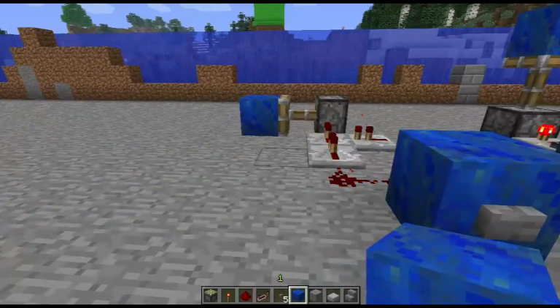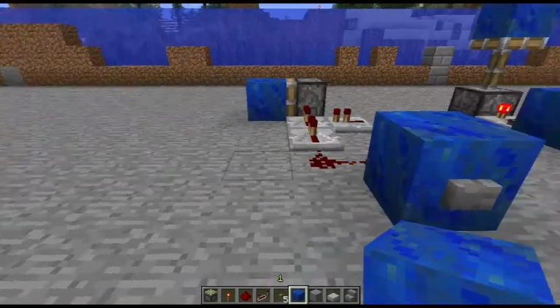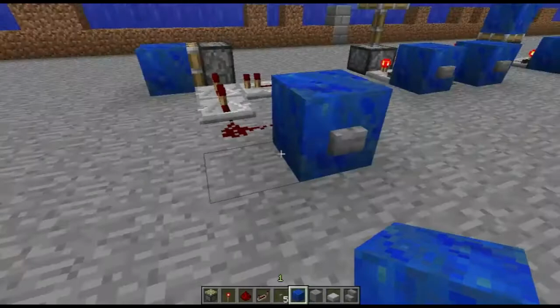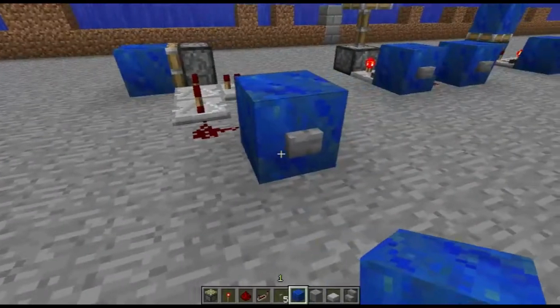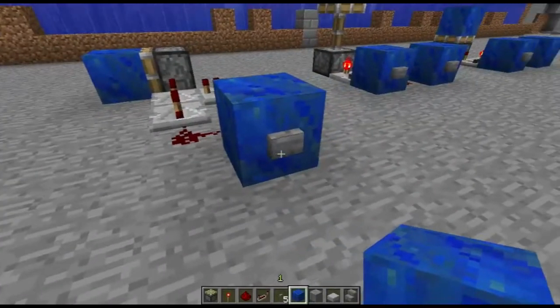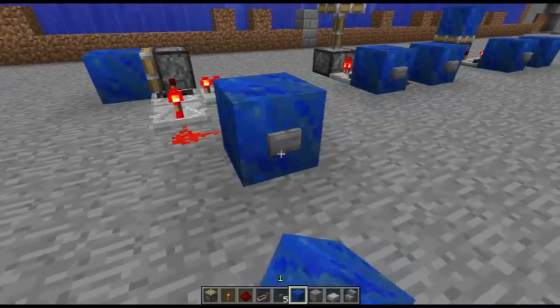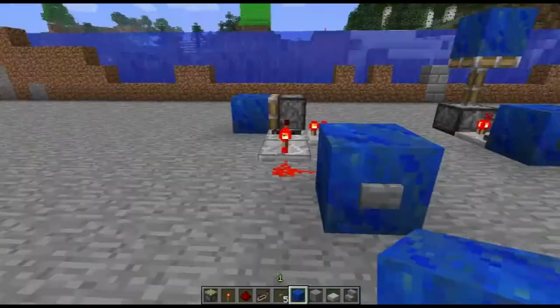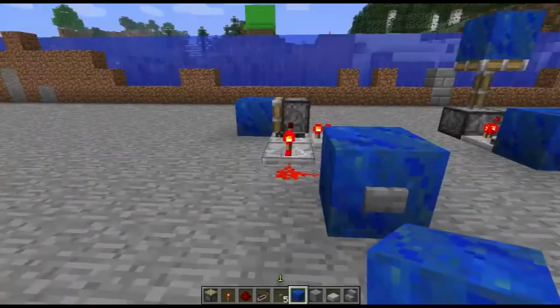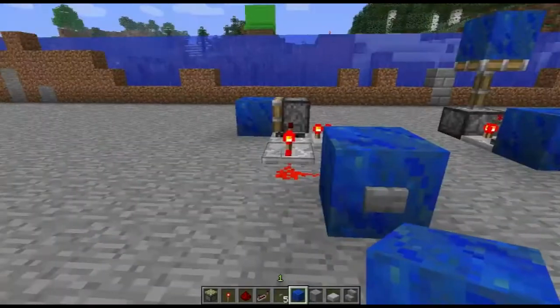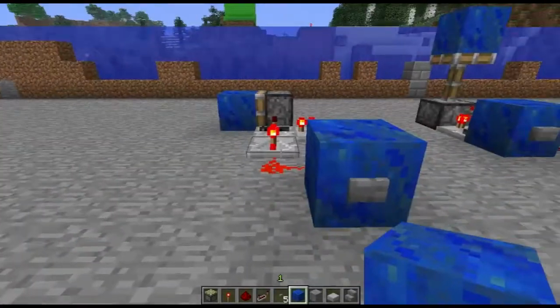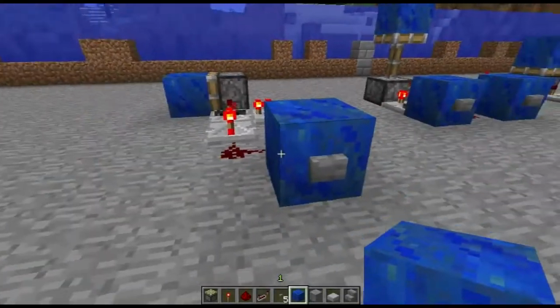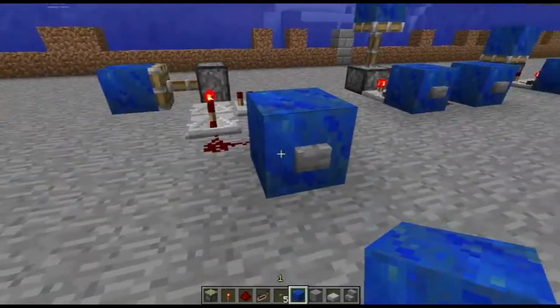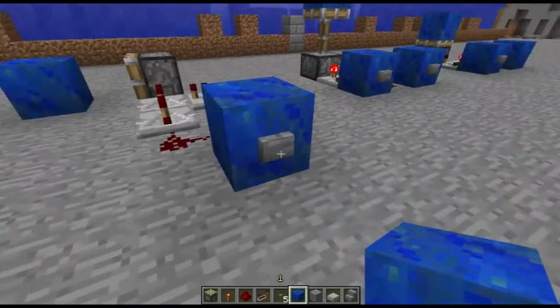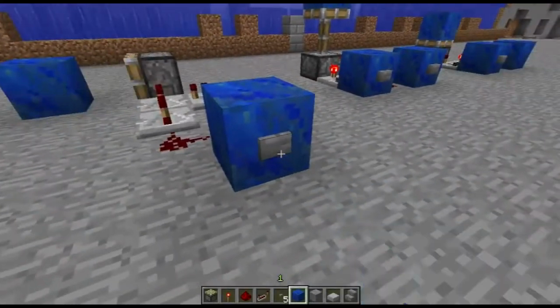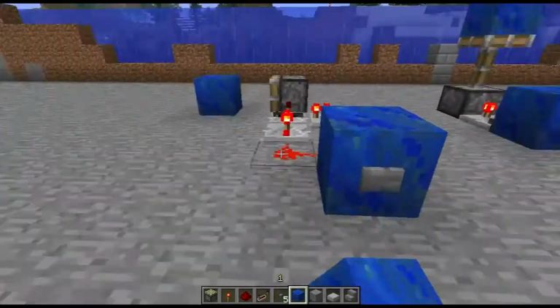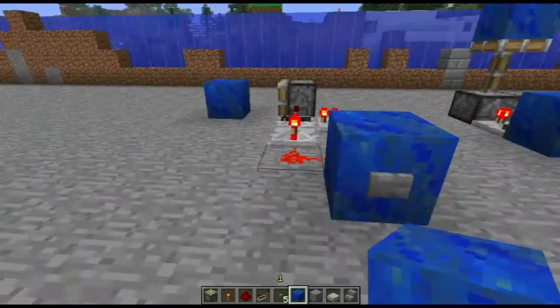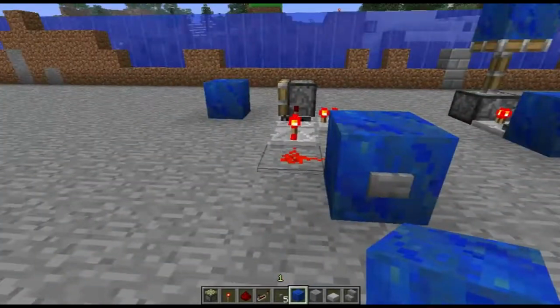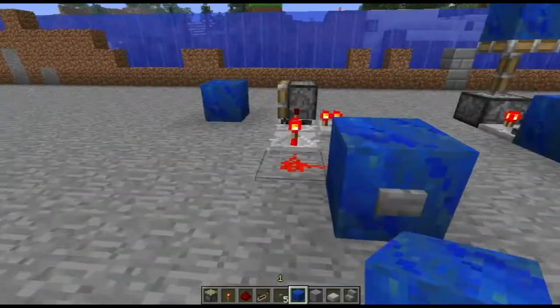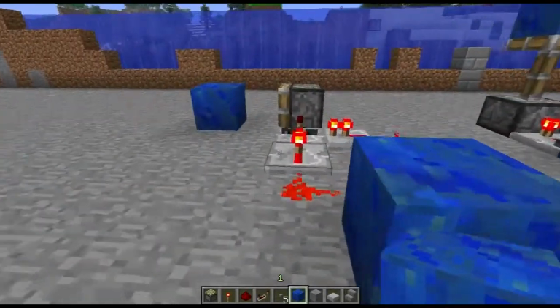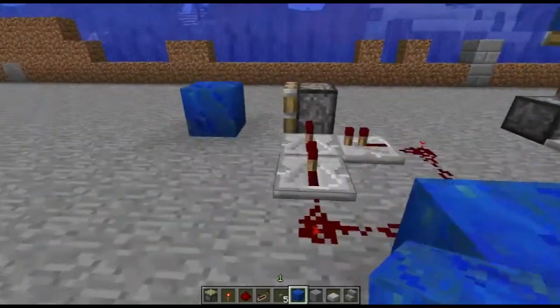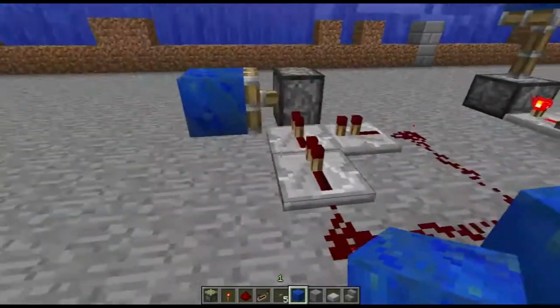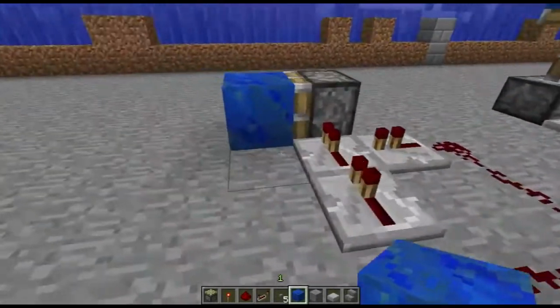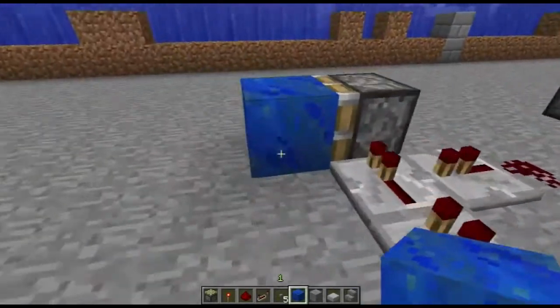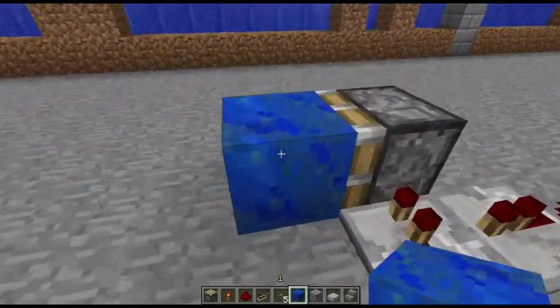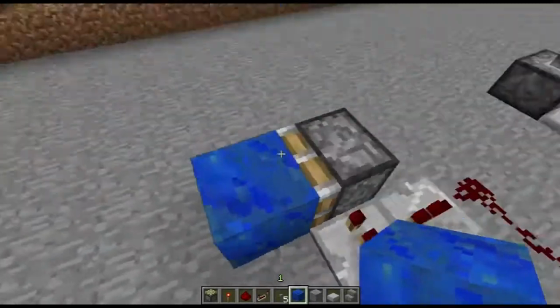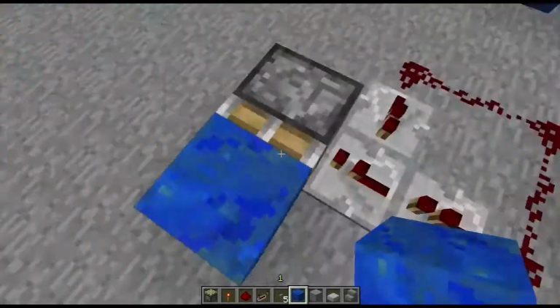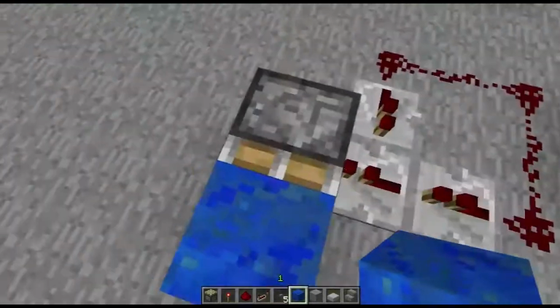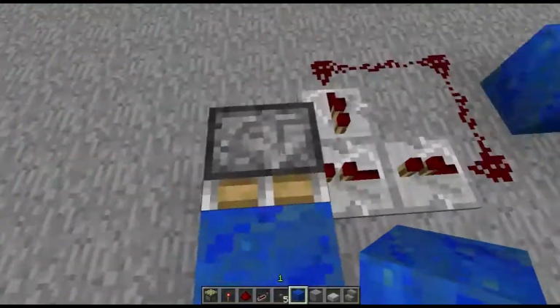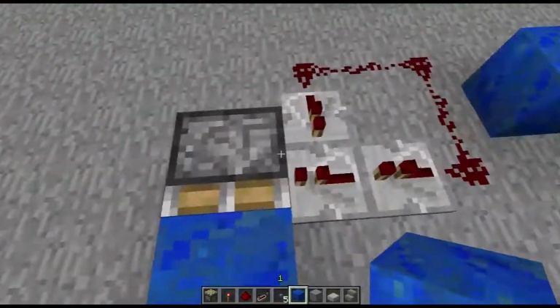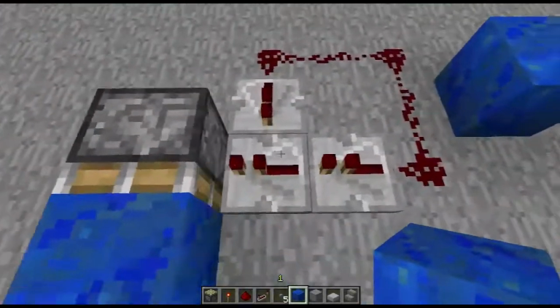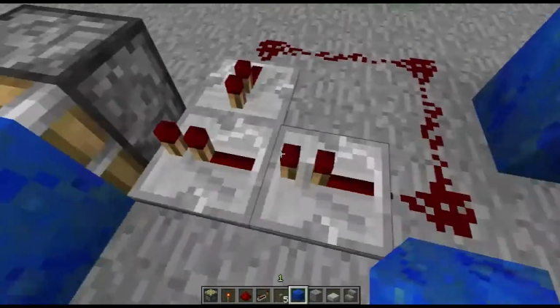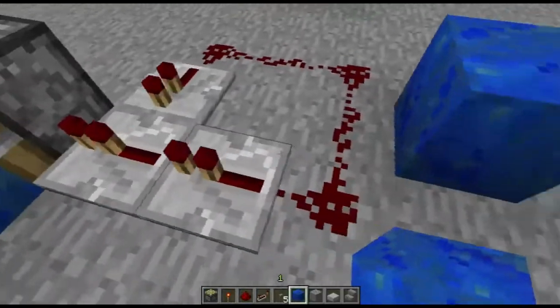A one tick pulse is most commonly used for getting sticky pistons to push away a block but not retract it, like you see here. Pretty neat, I enjoy it a lot.